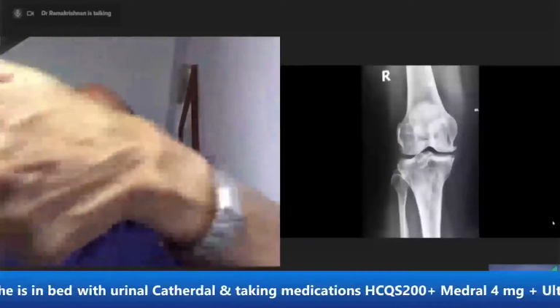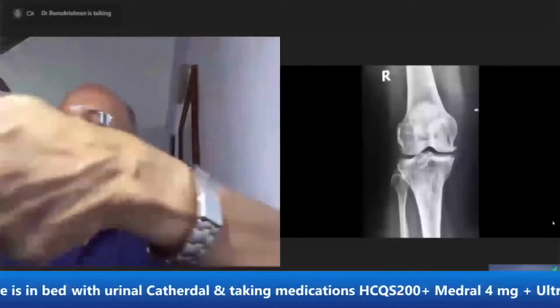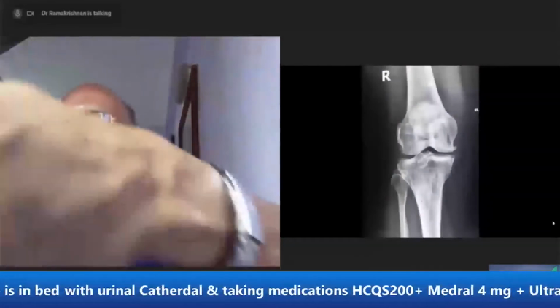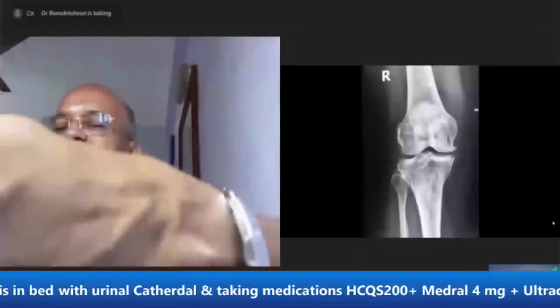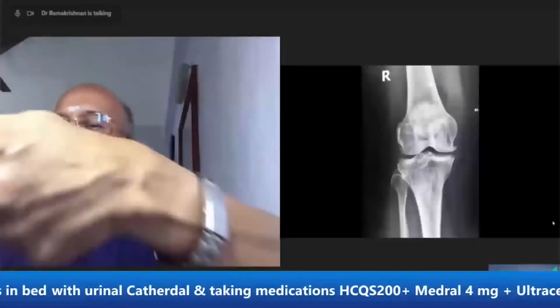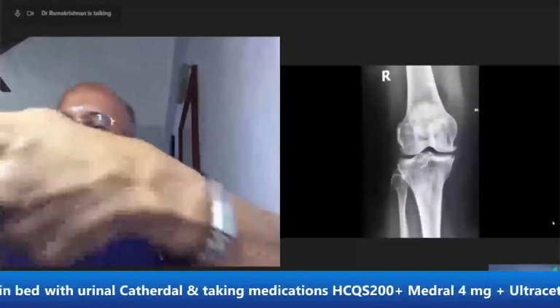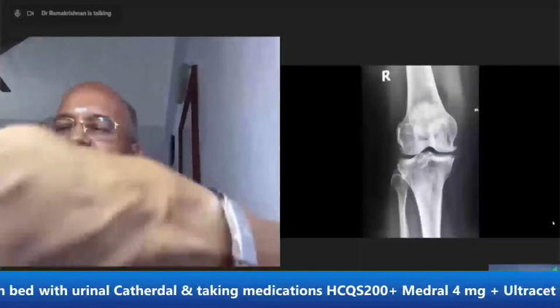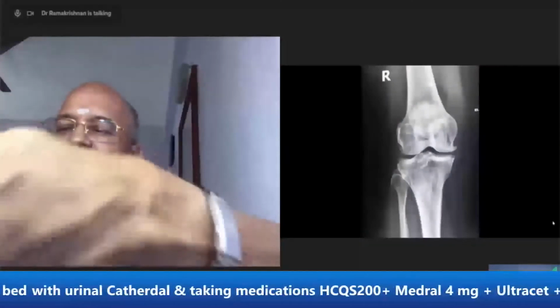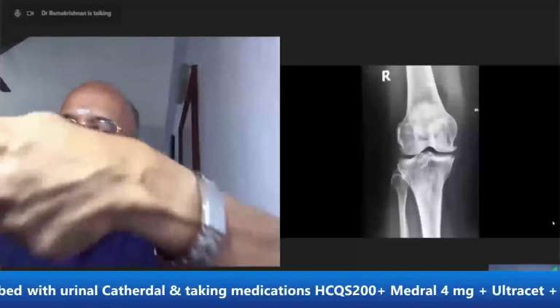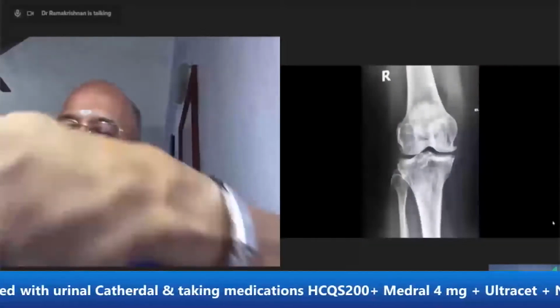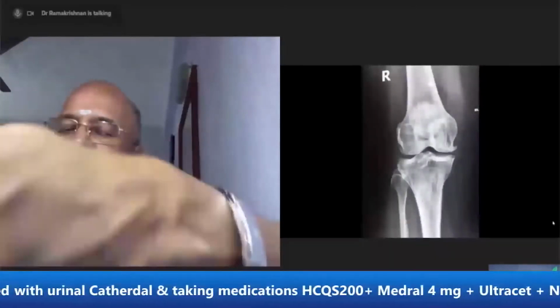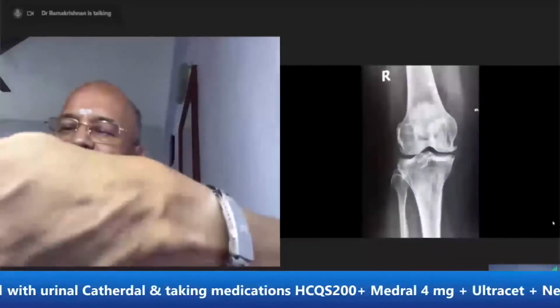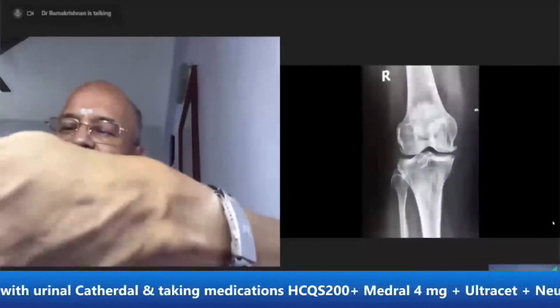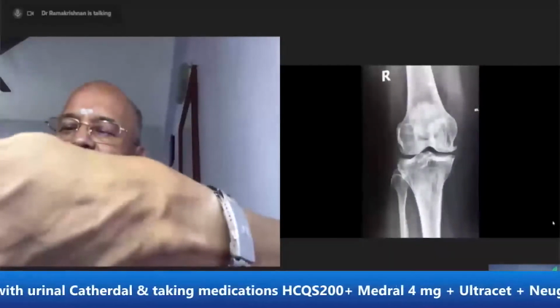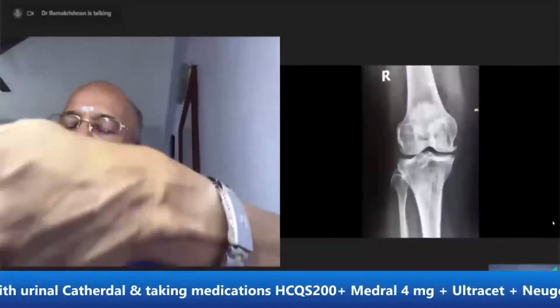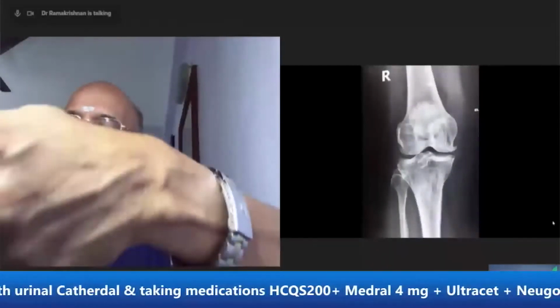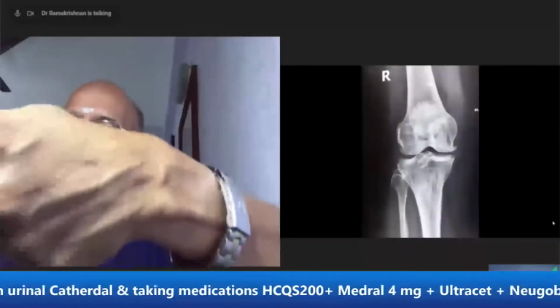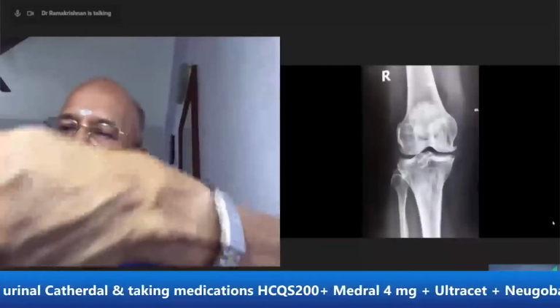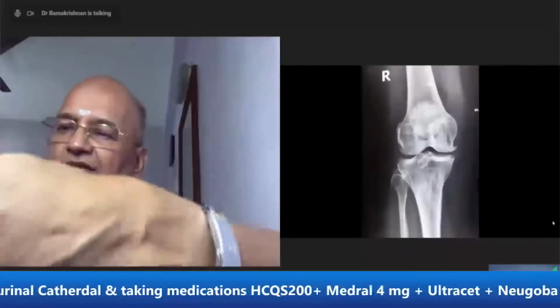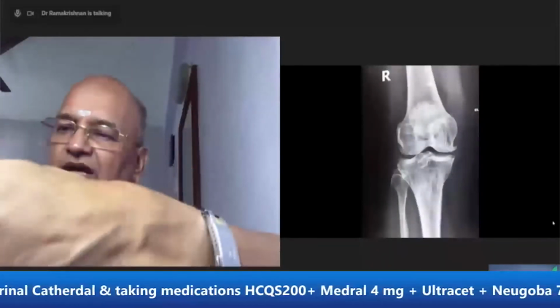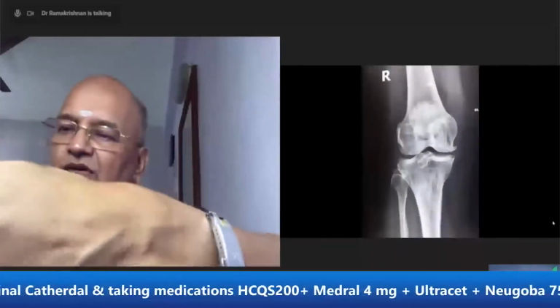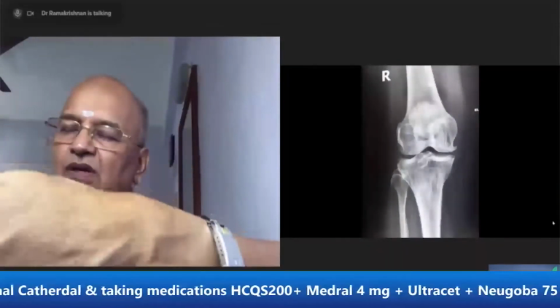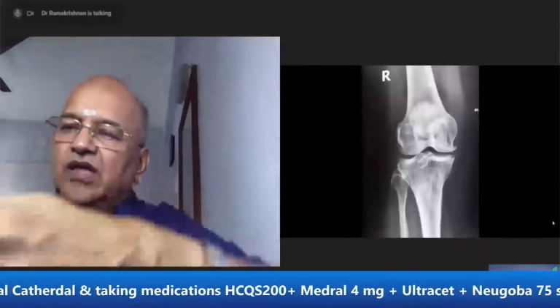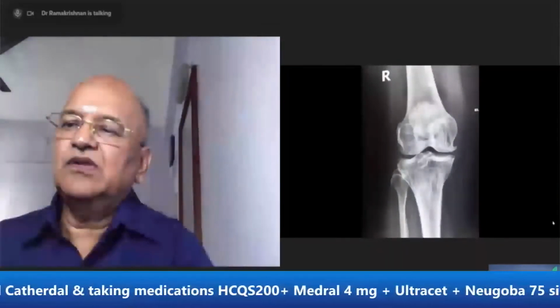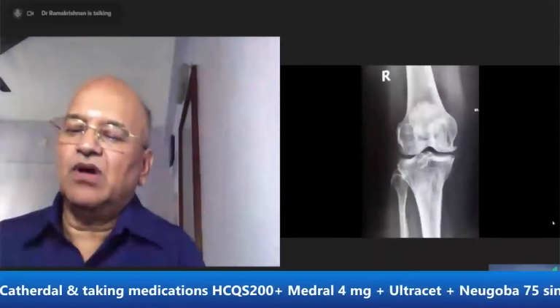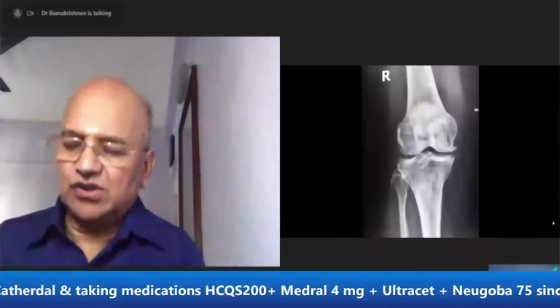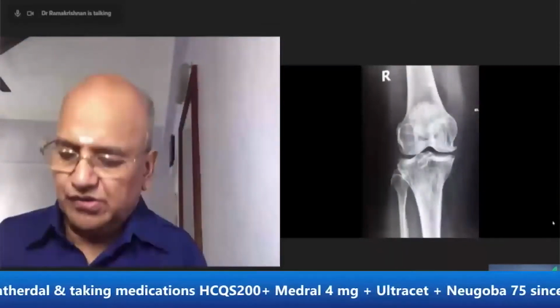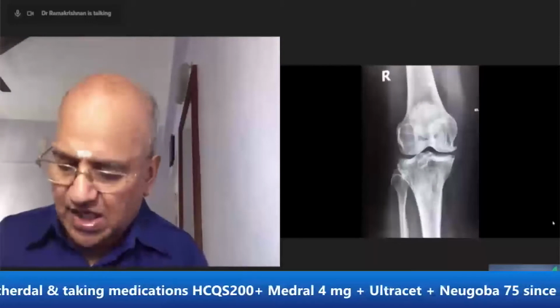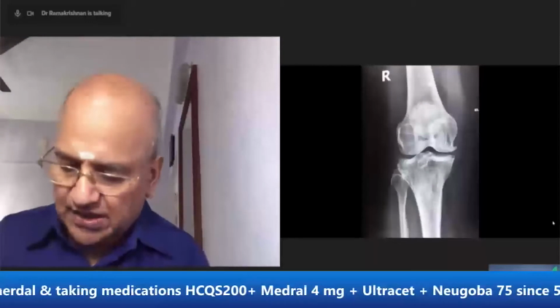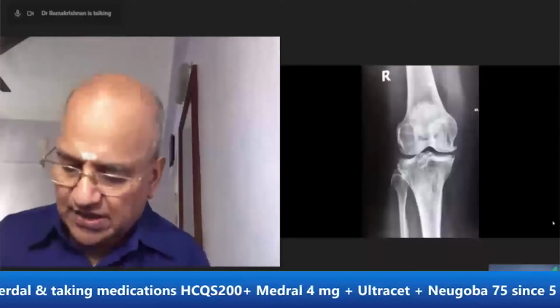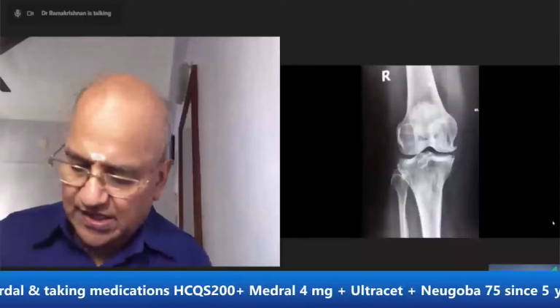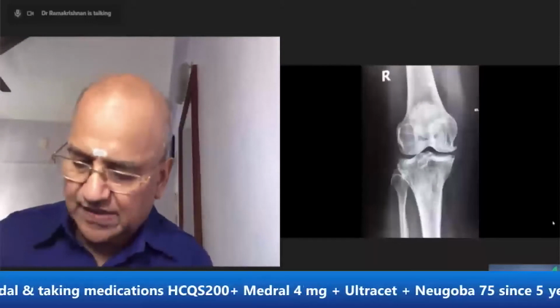The two bones will come together. This is osteoarthritis.